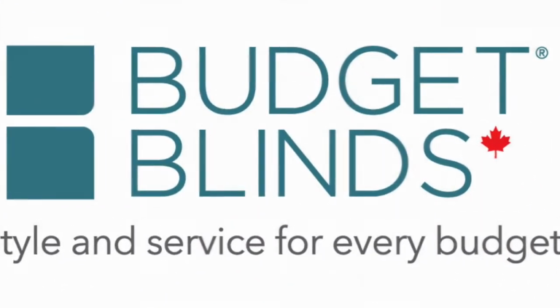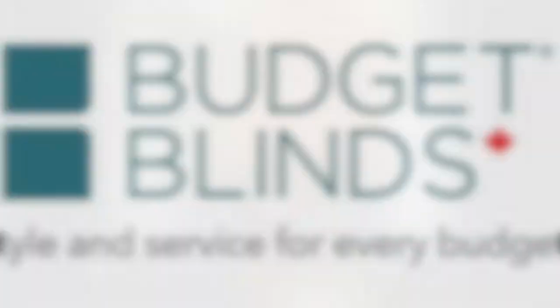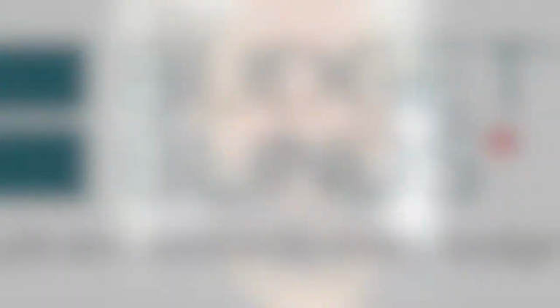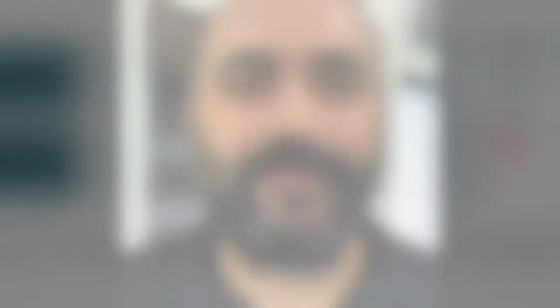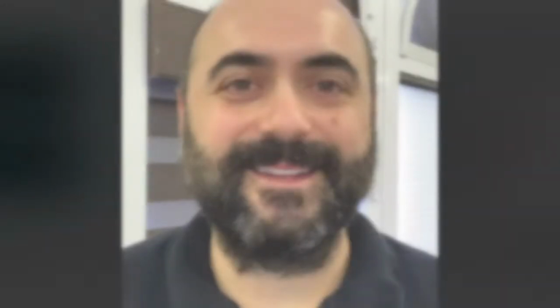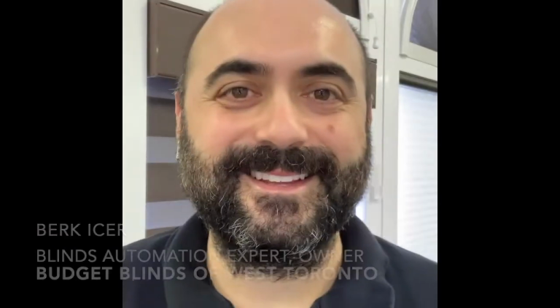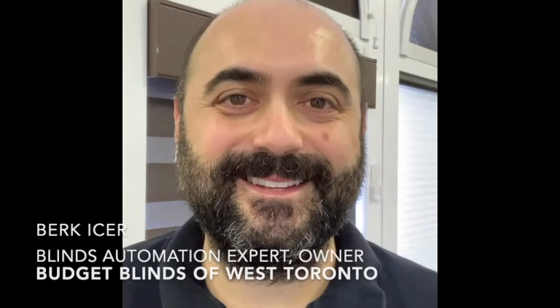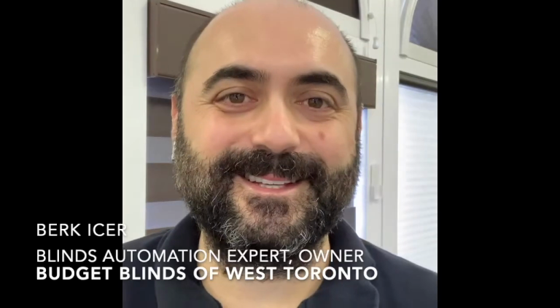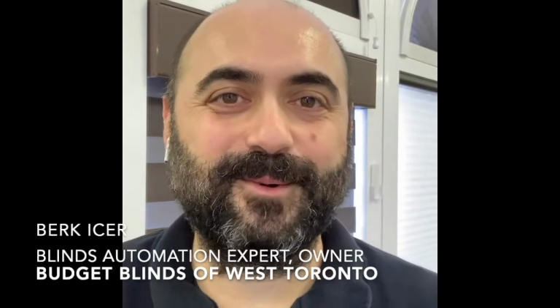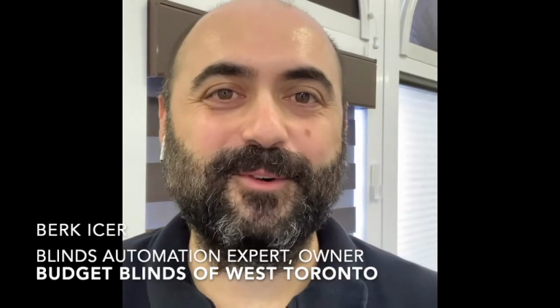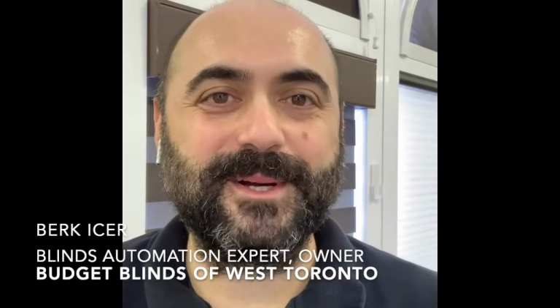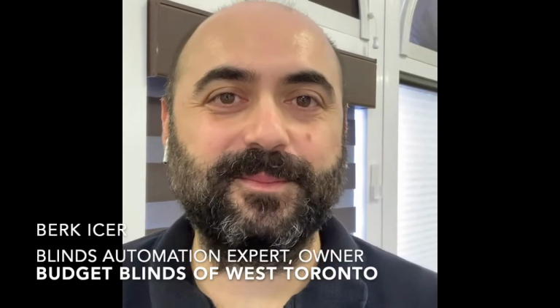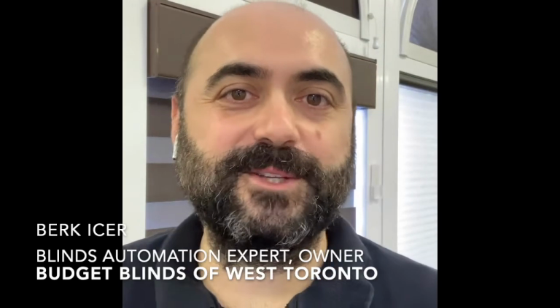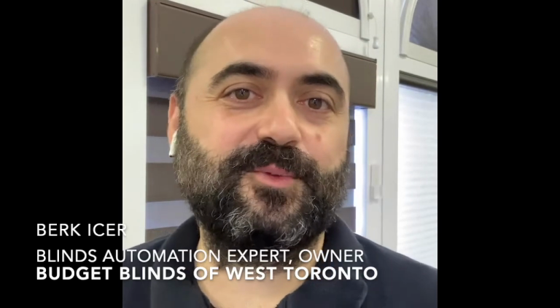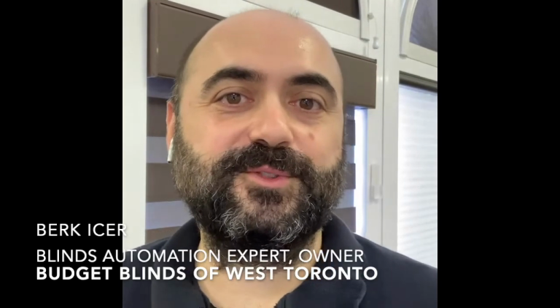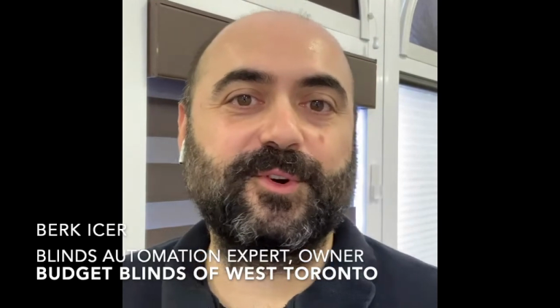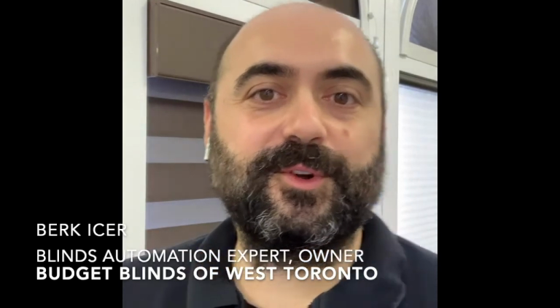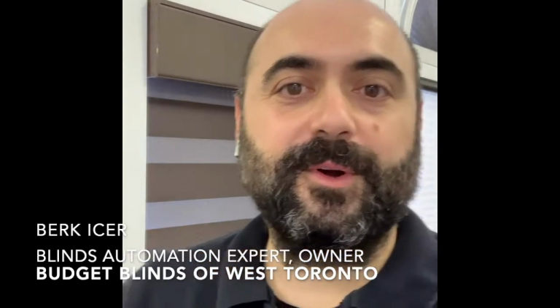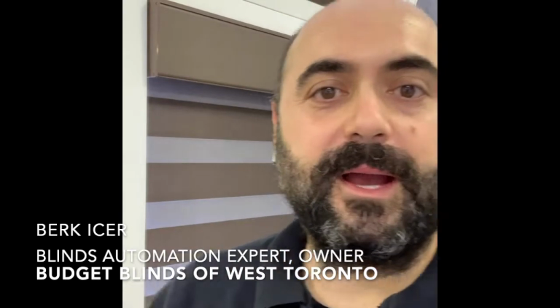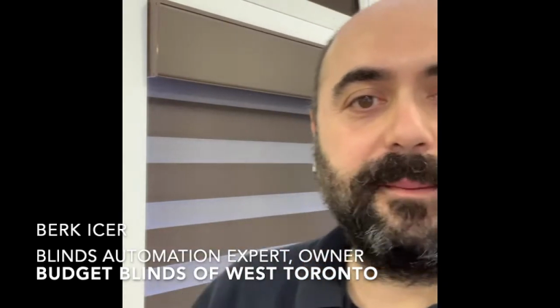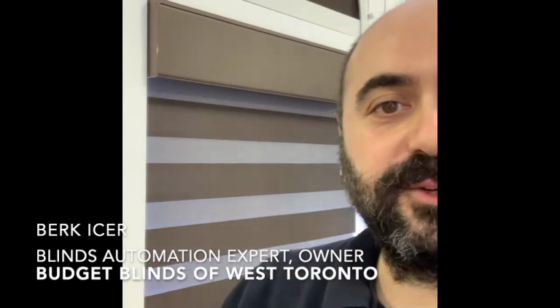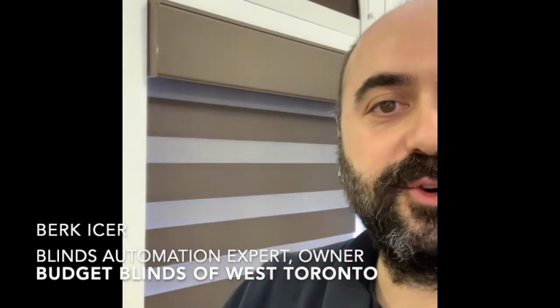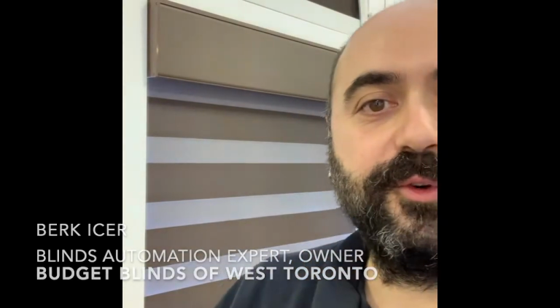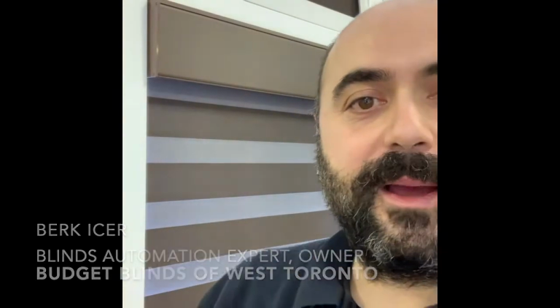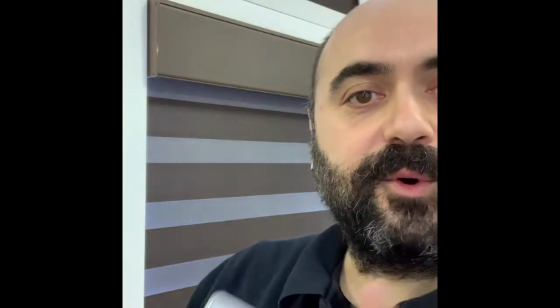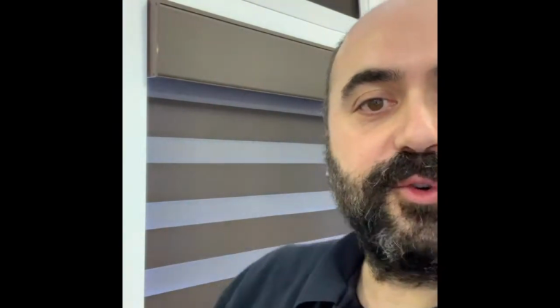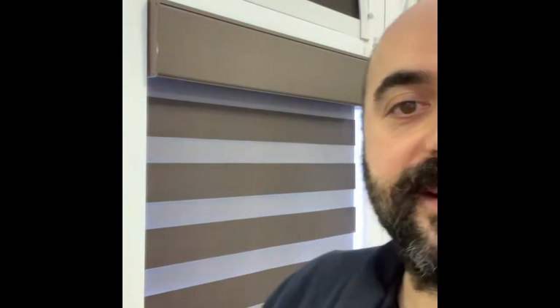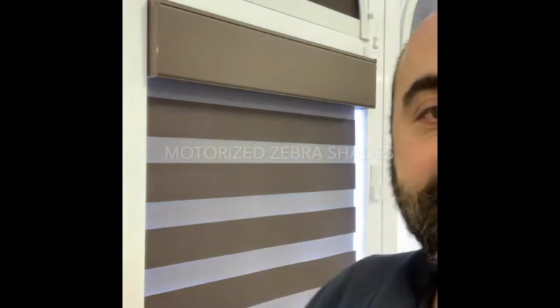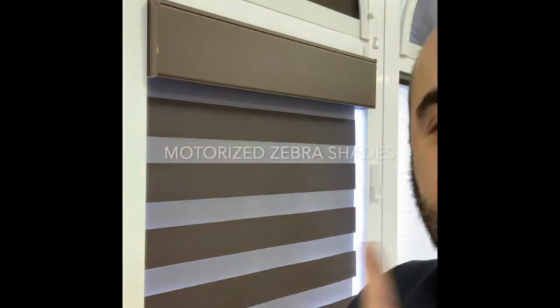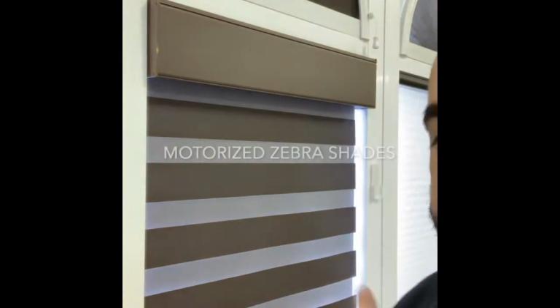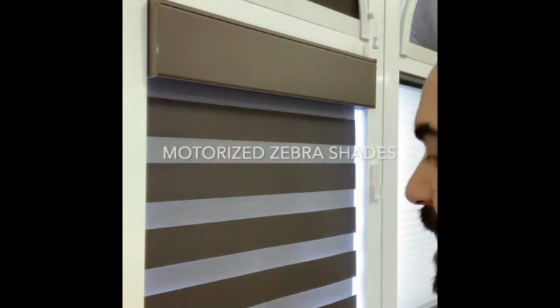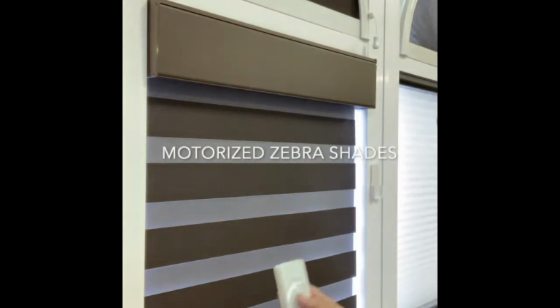Hello everyone, this is Berg from Budget Blinds of West Toronto. I'm going to show you a motorized zebra shade today.